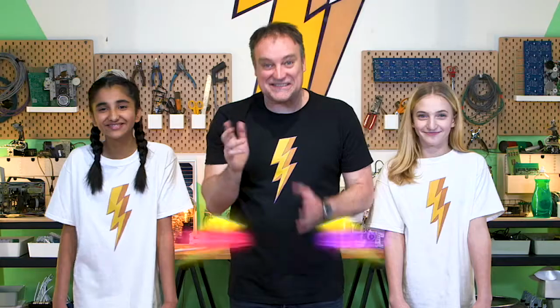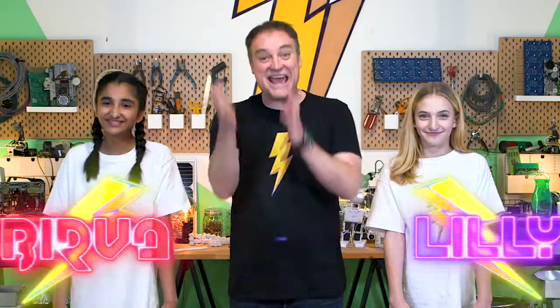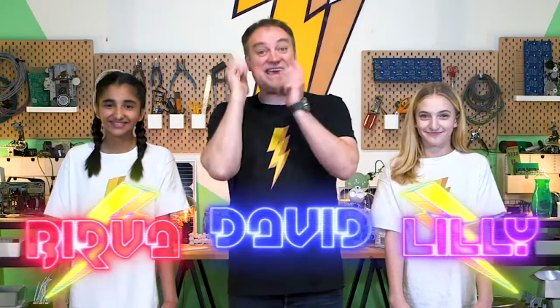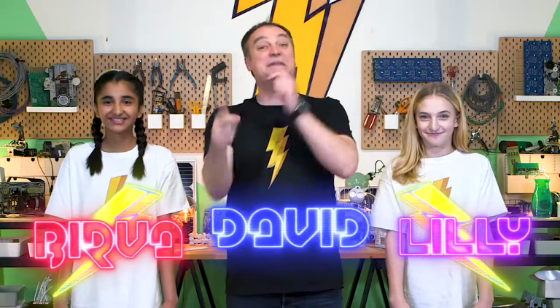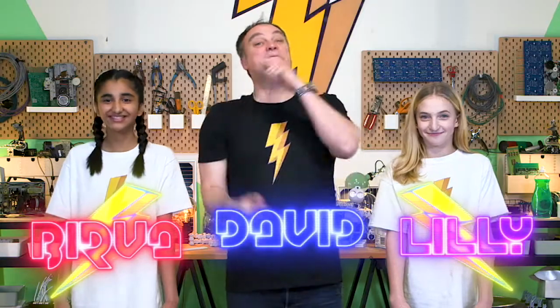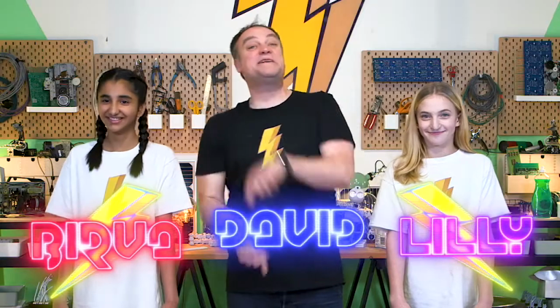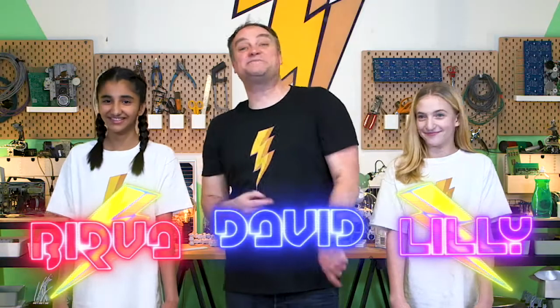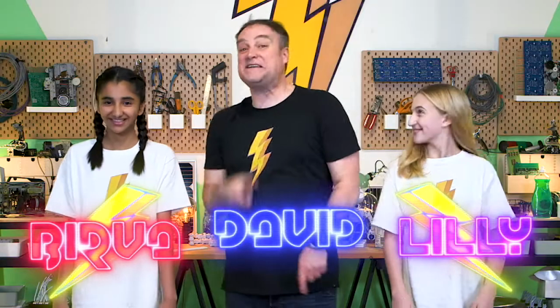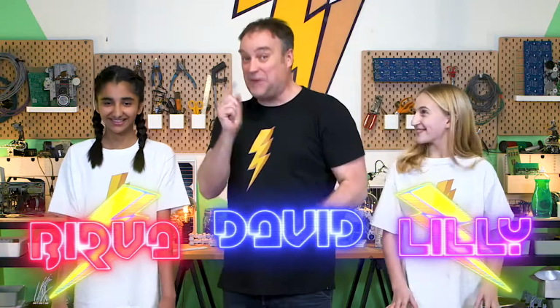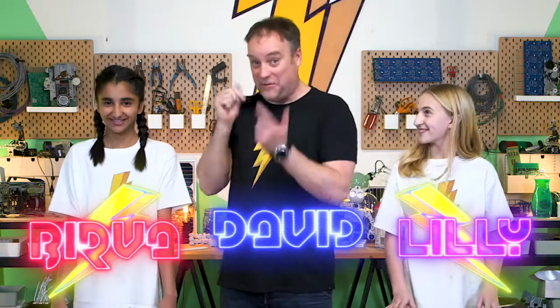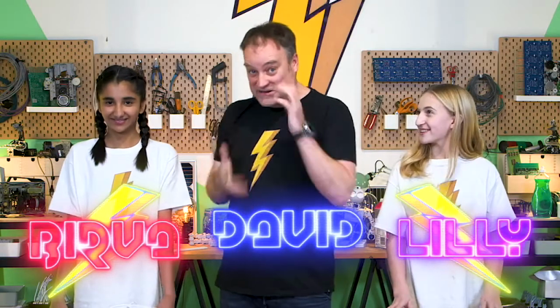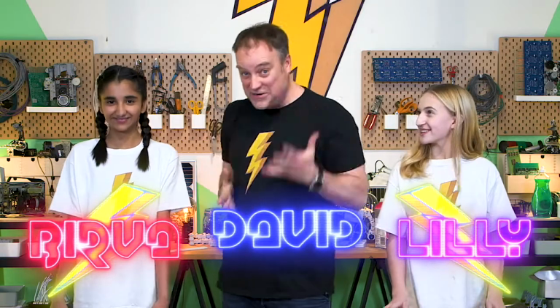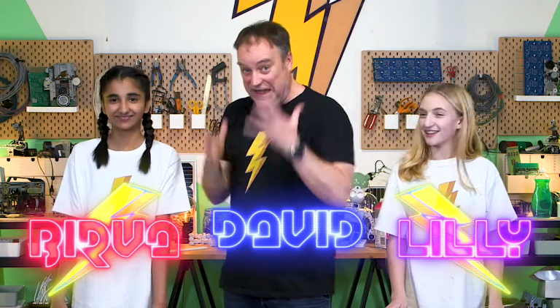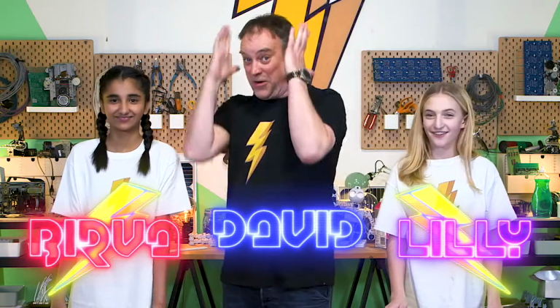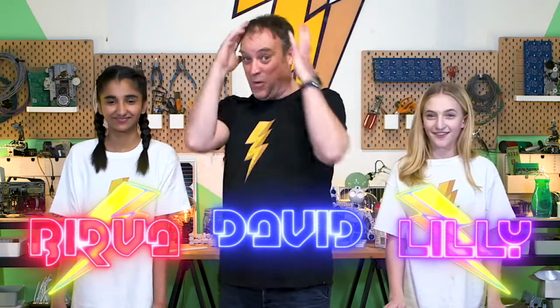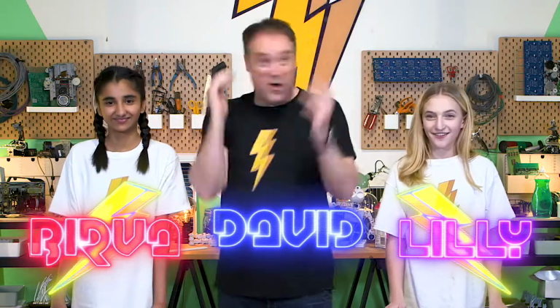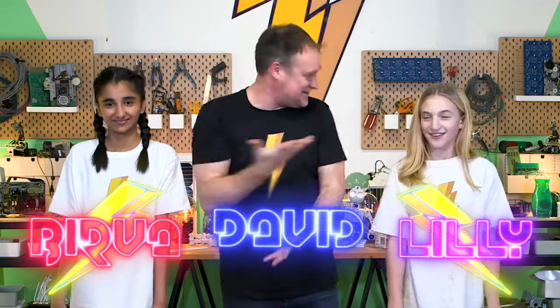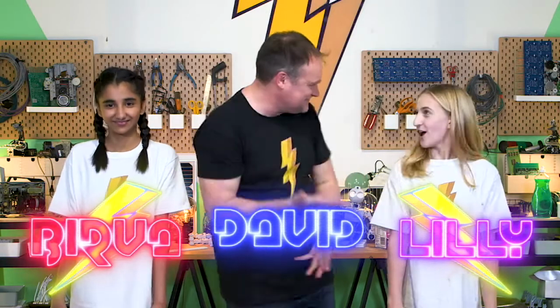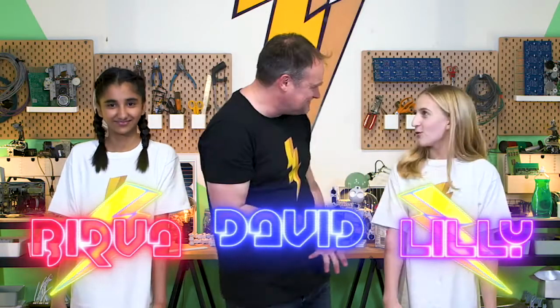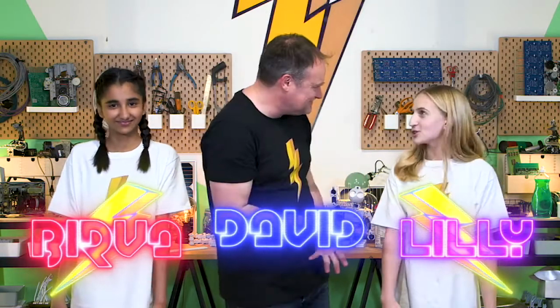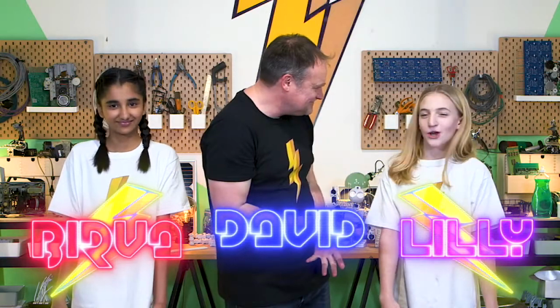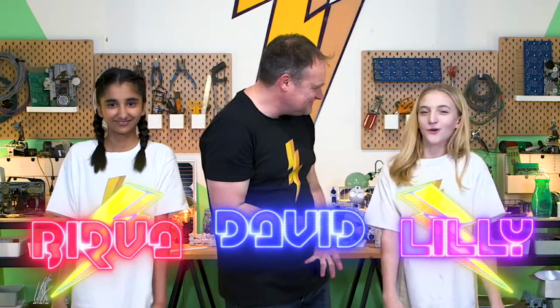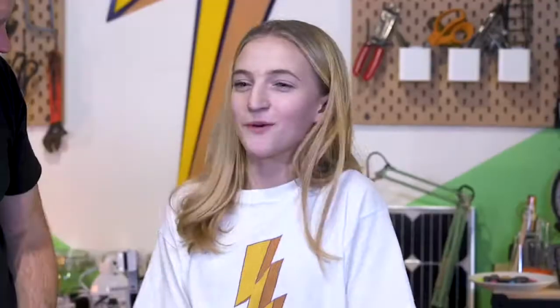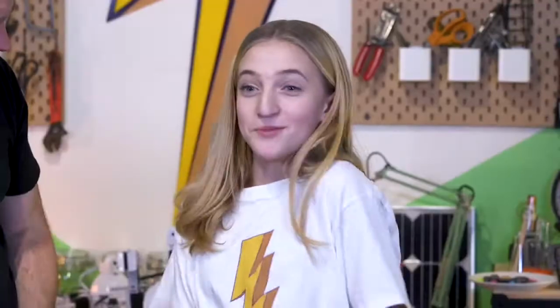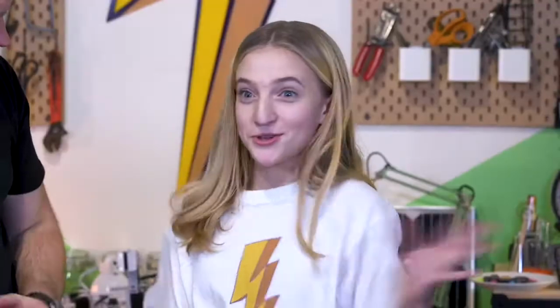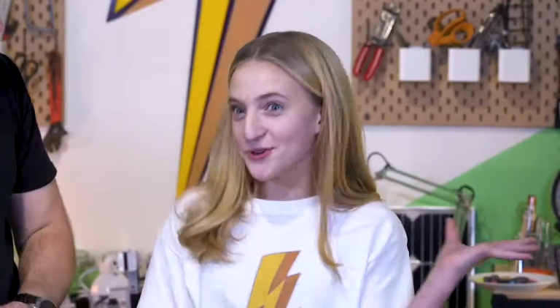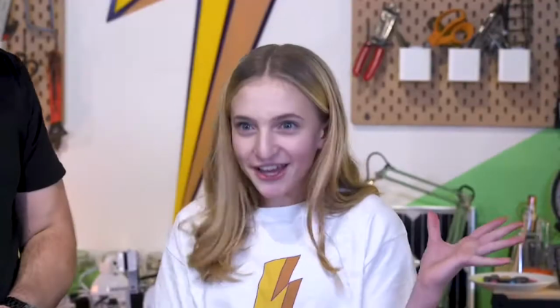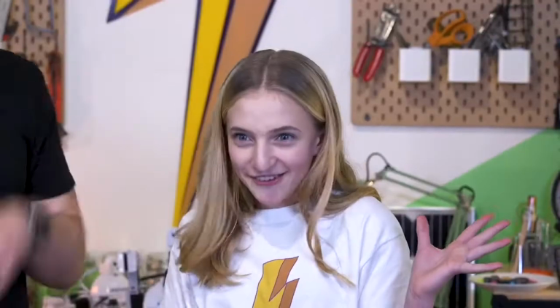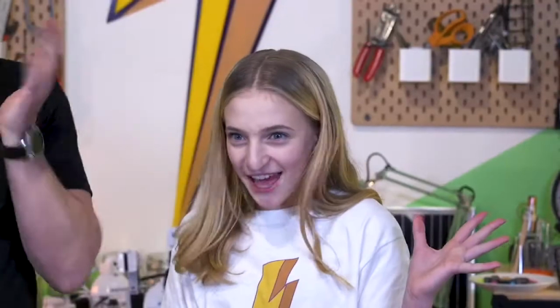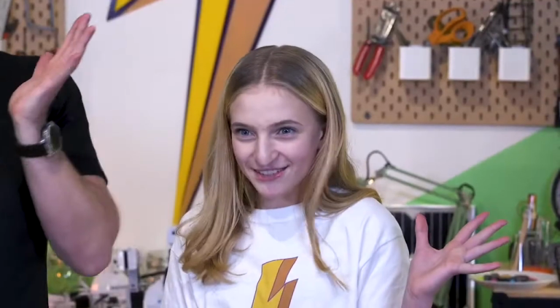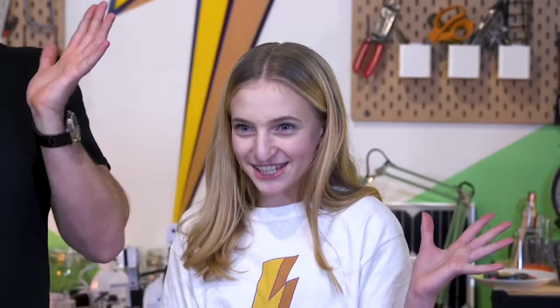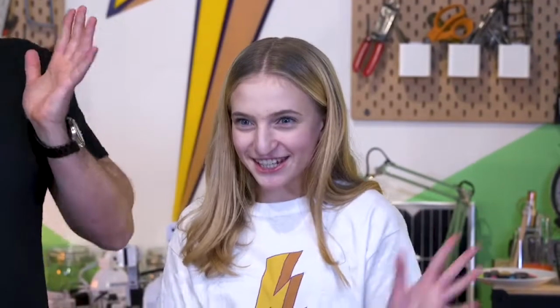Today in the Makerspace, we will be doing what? We'll show the beauty of chemistry.